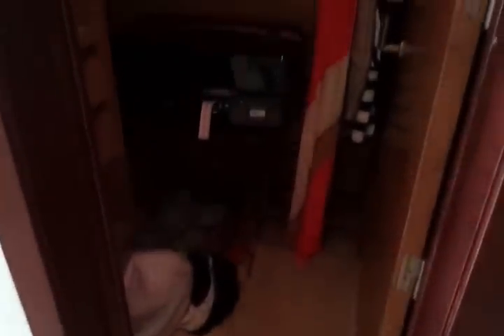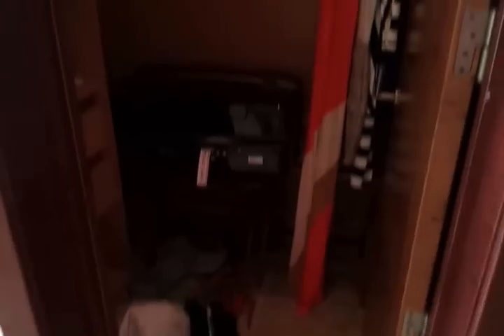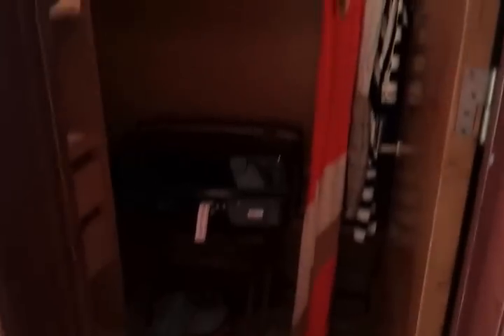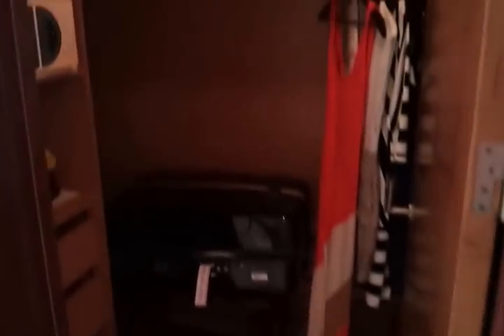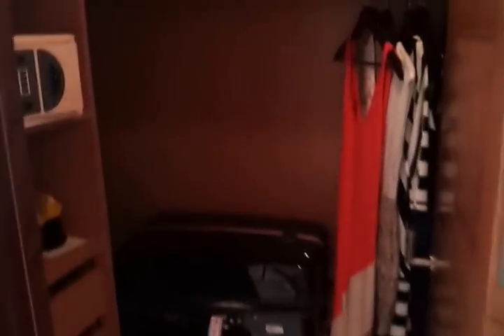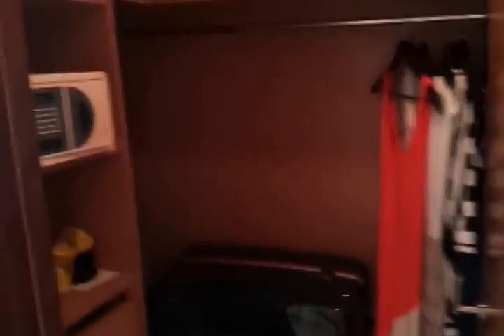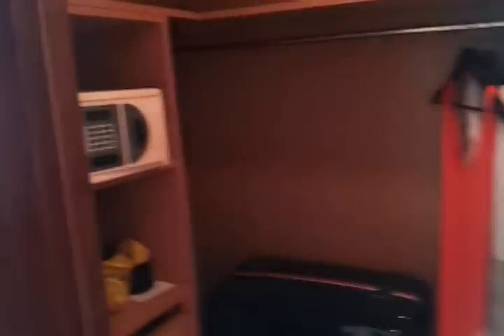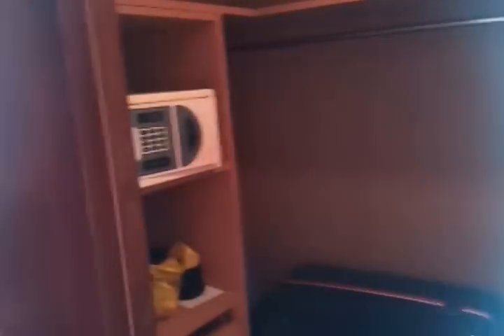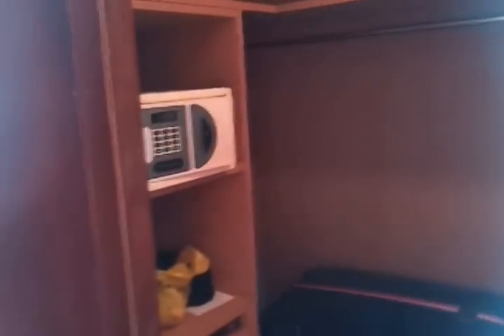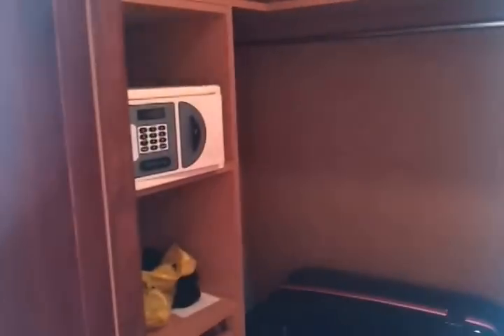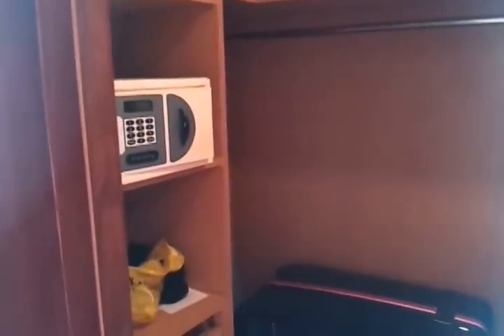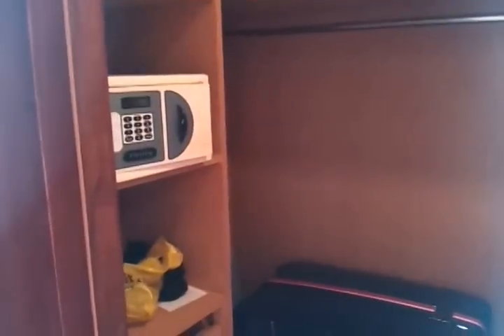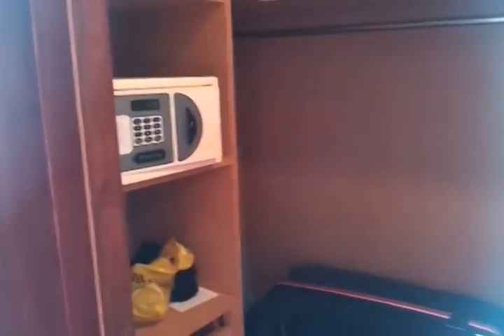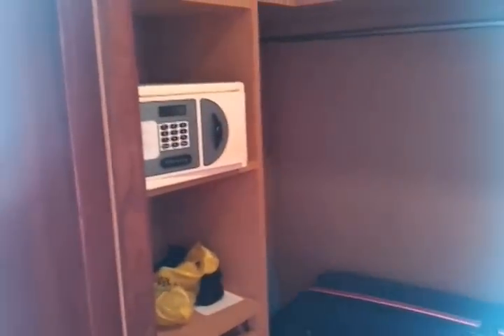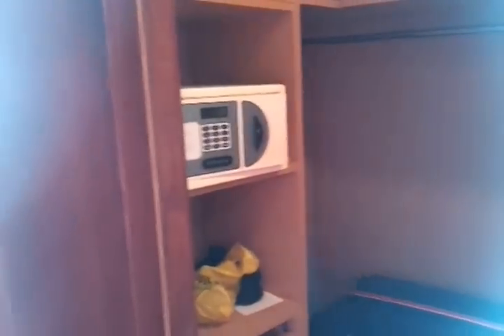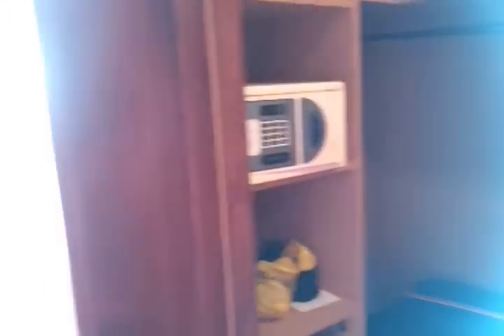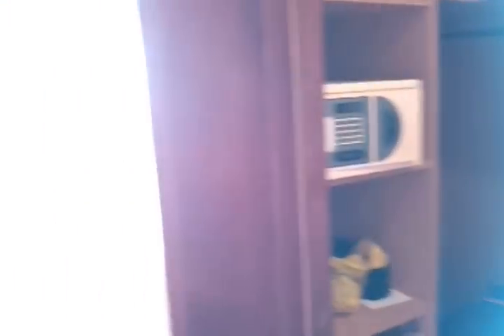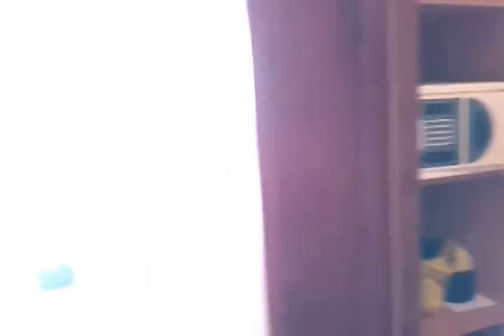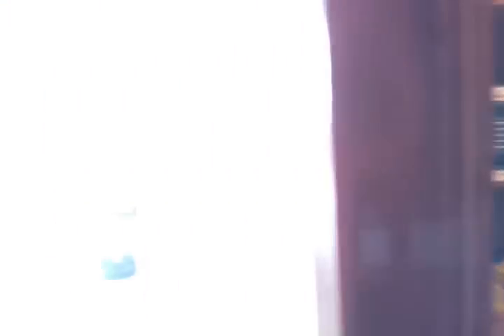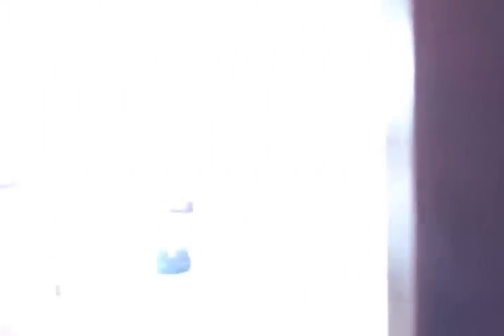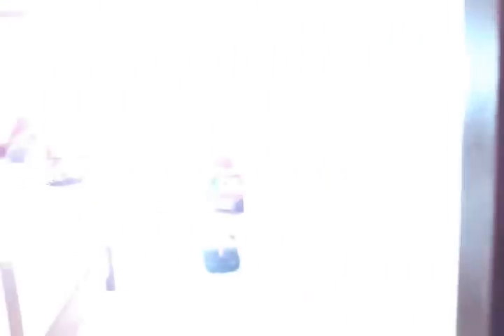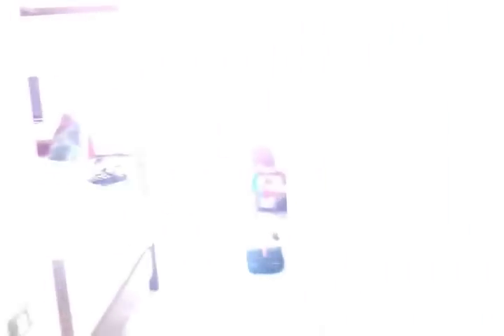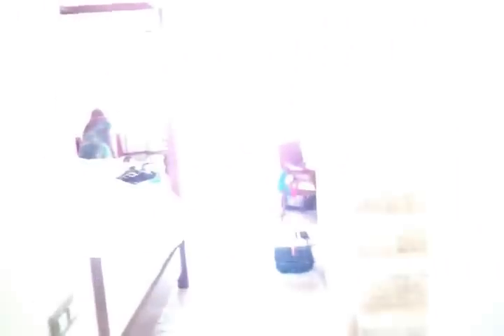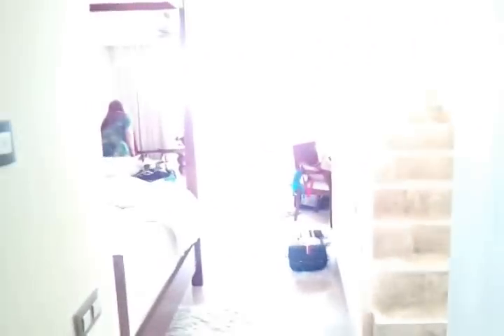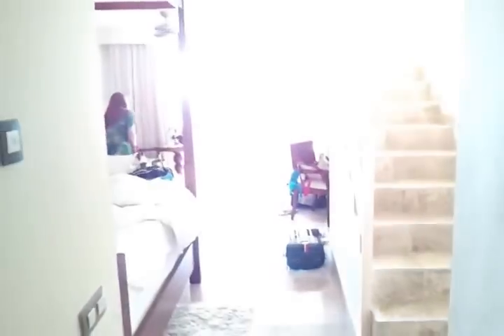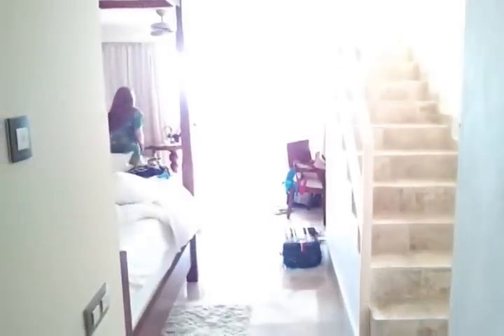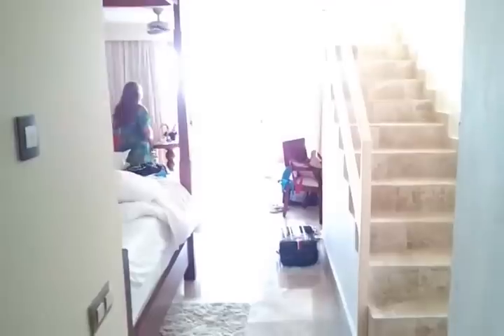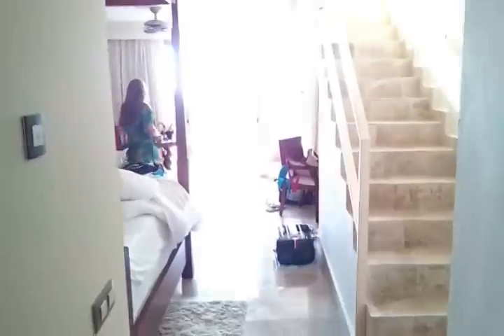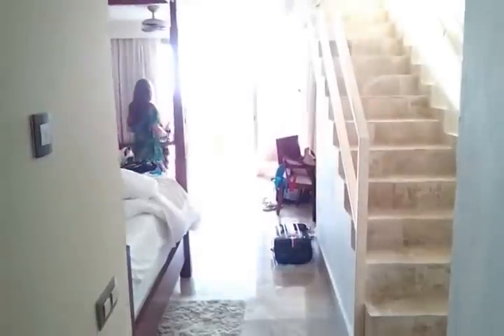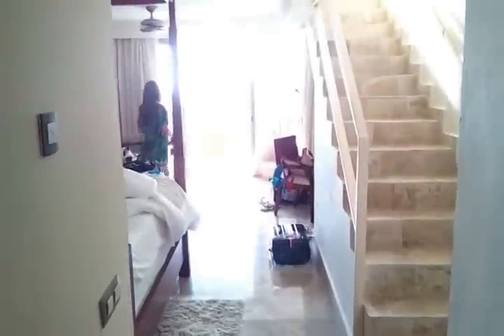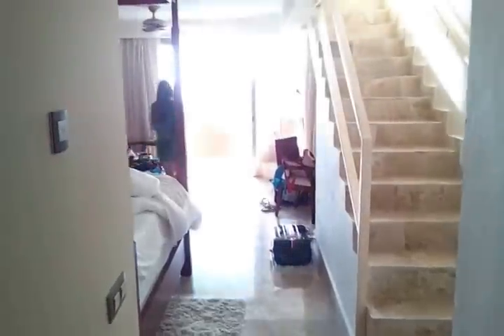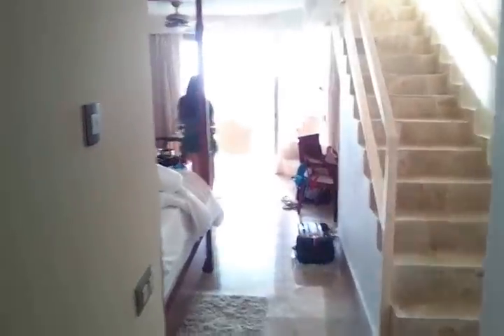Got a big closet with a safe. Looking back out into the room.